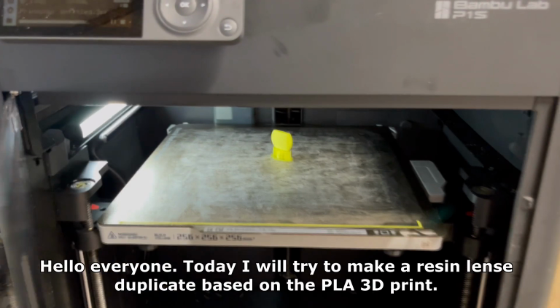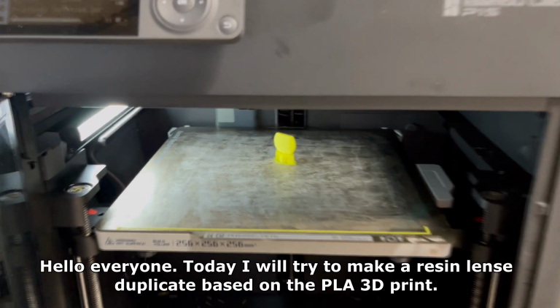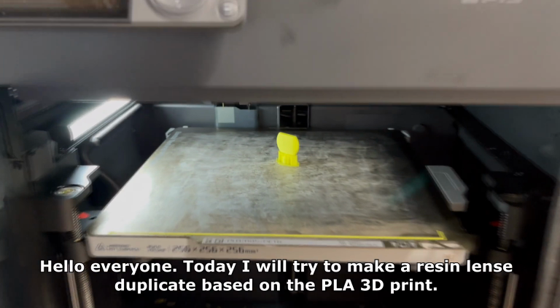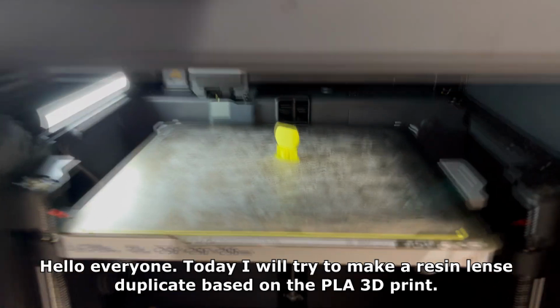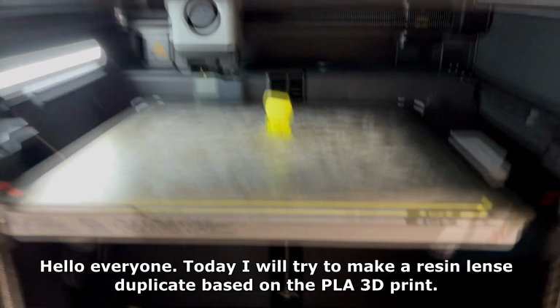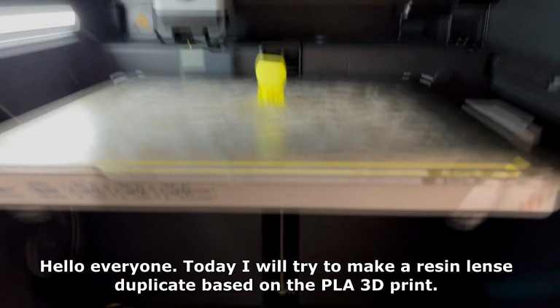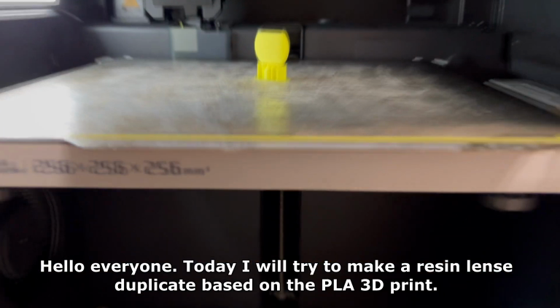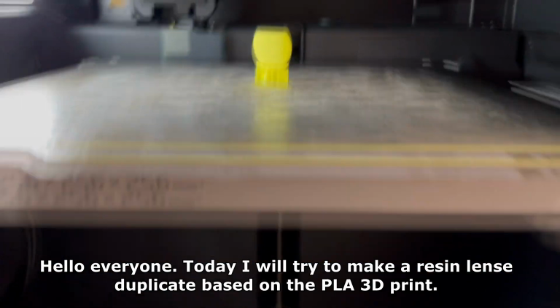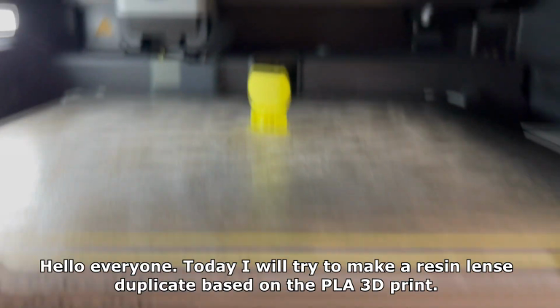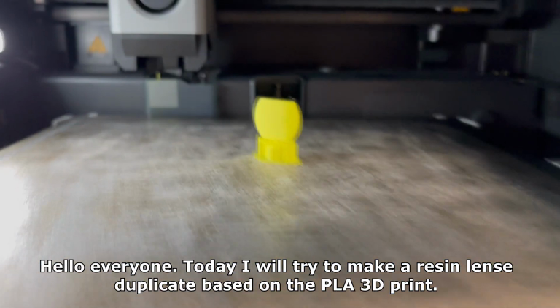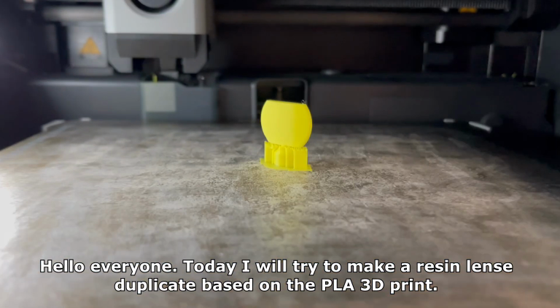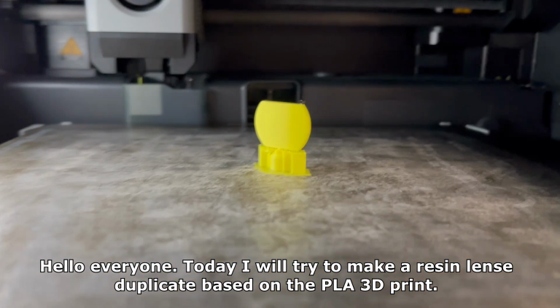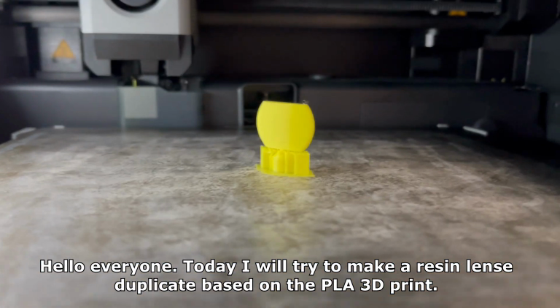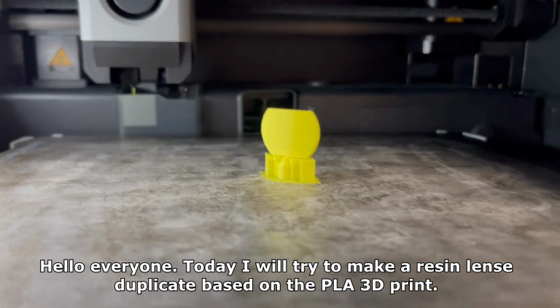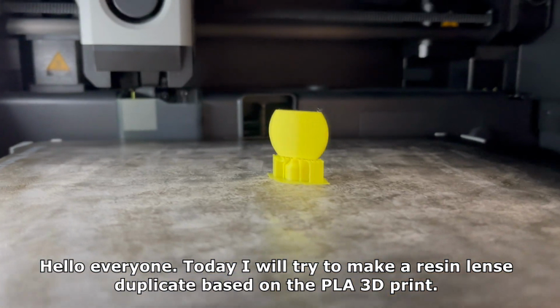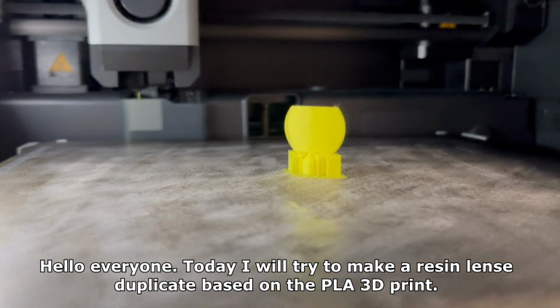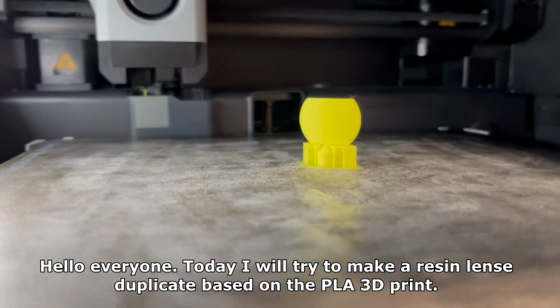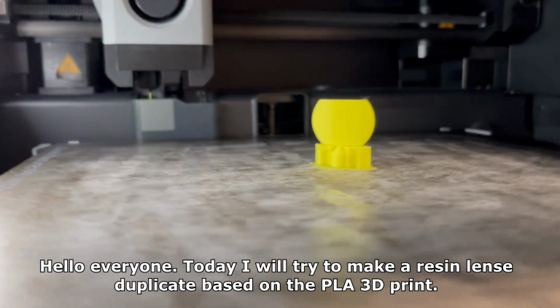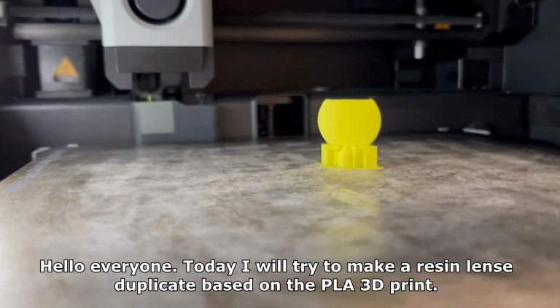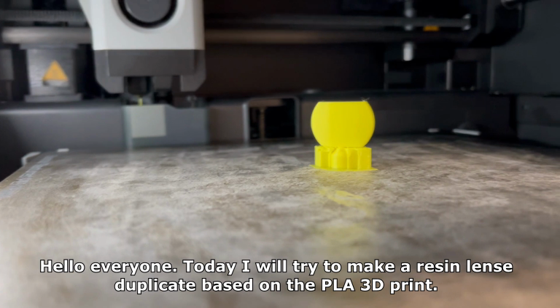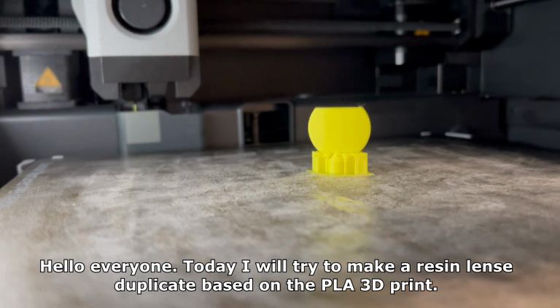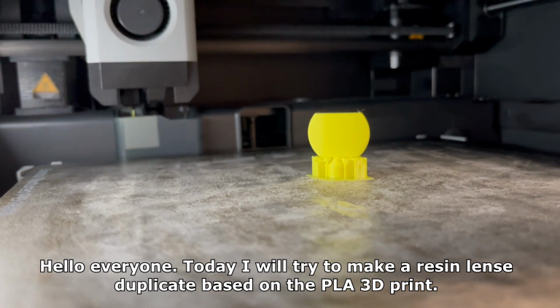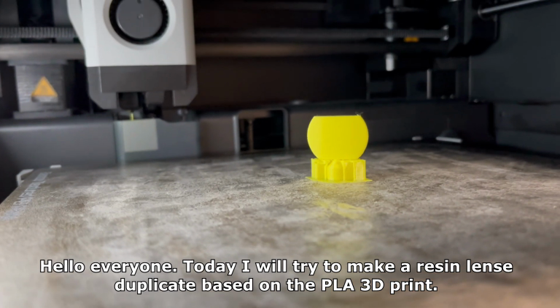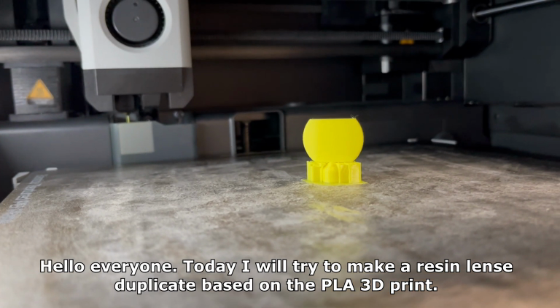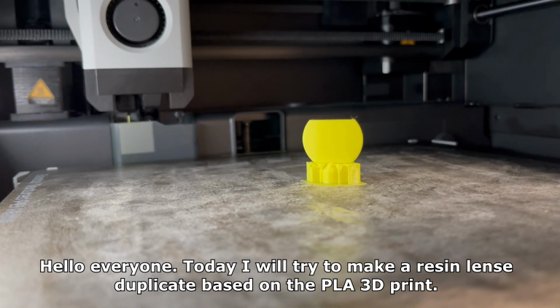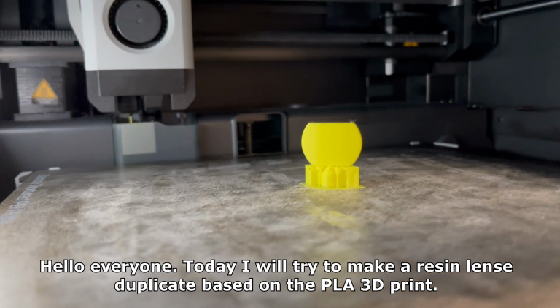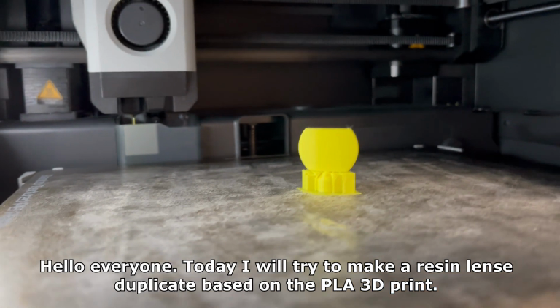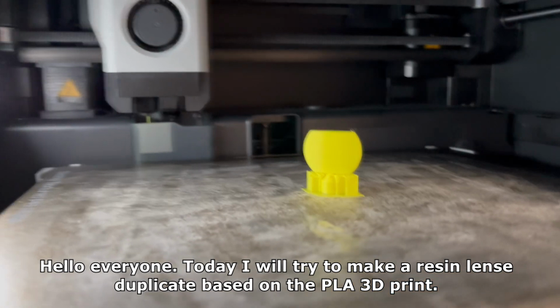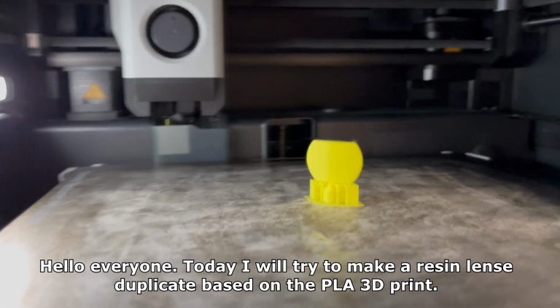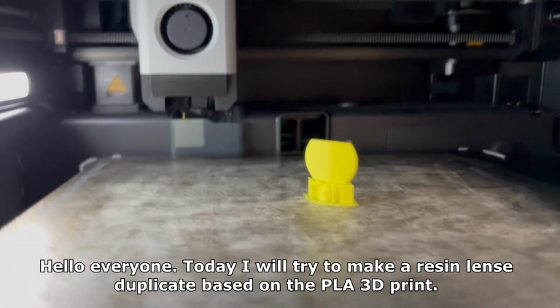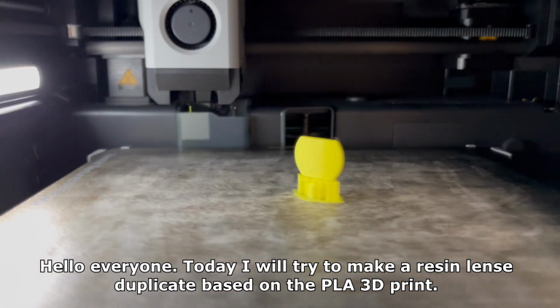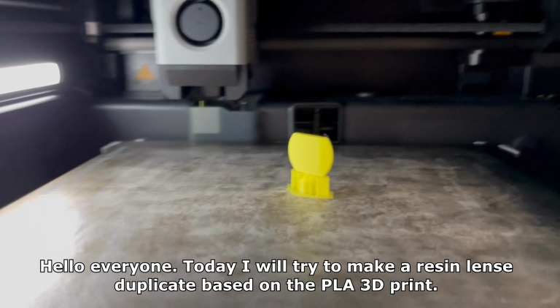Hello everyone! Today I will try to make a resin lens duplicate based on the PLA 3D print.